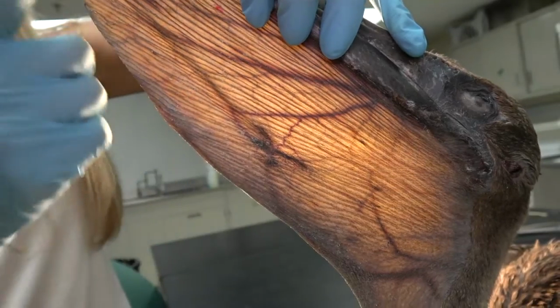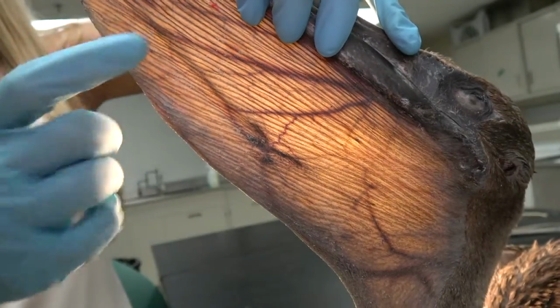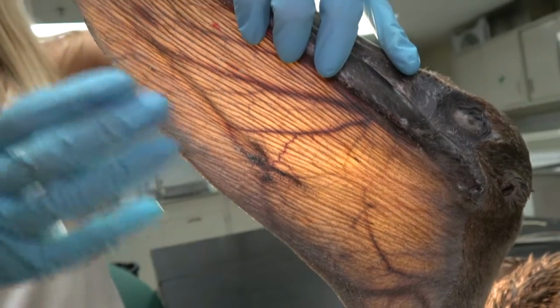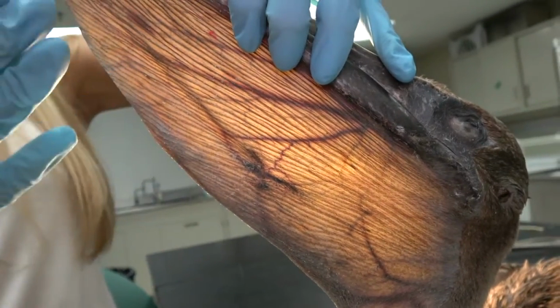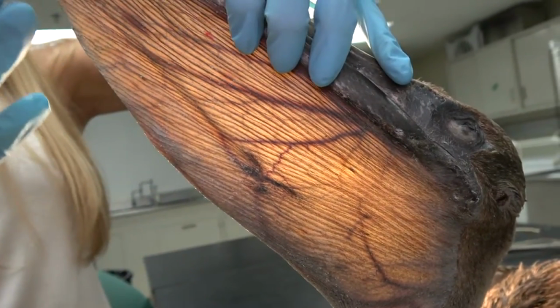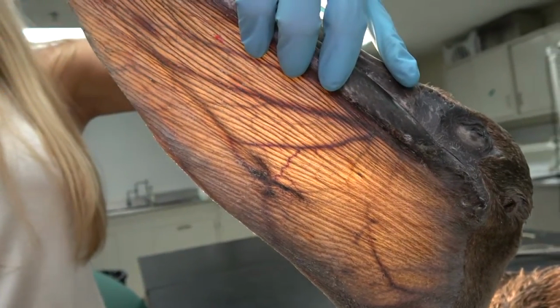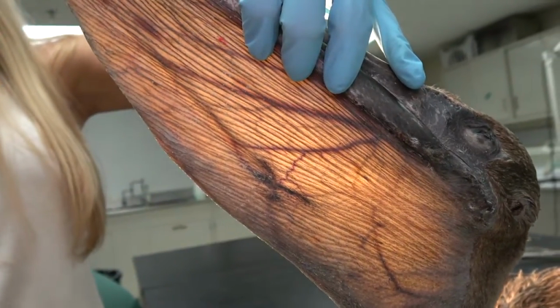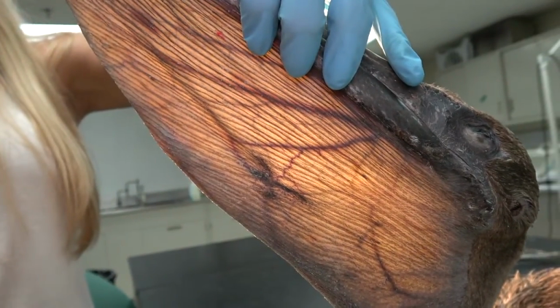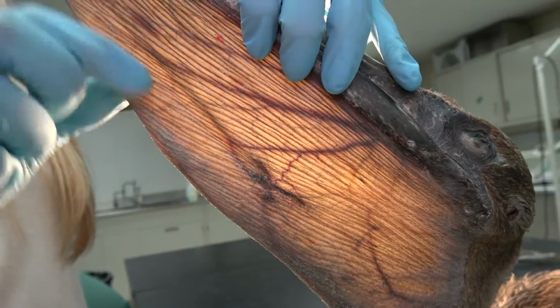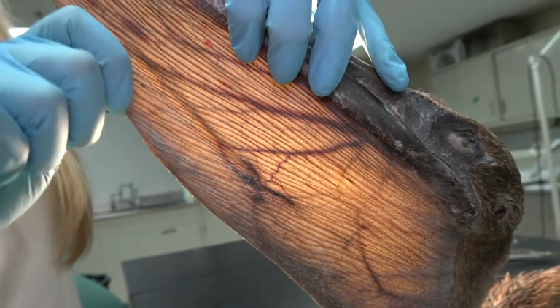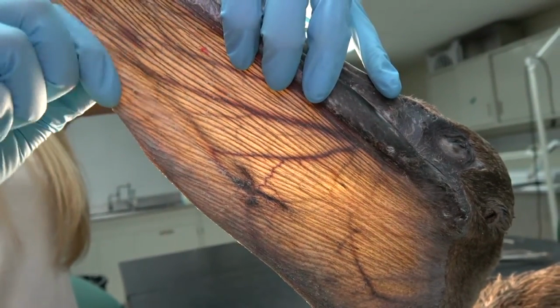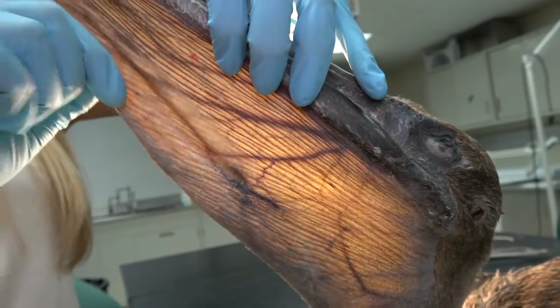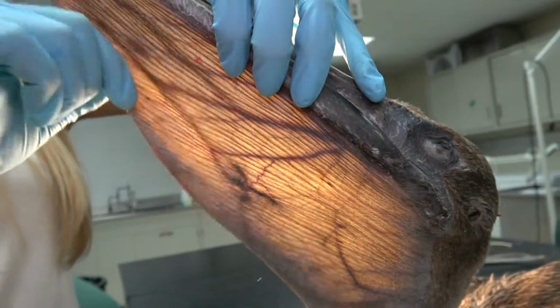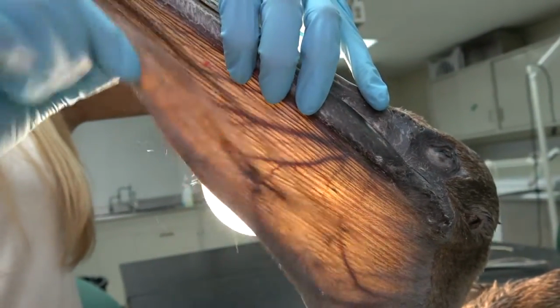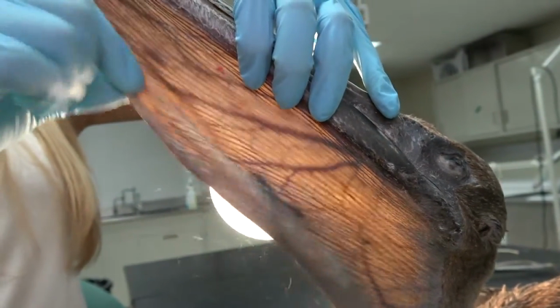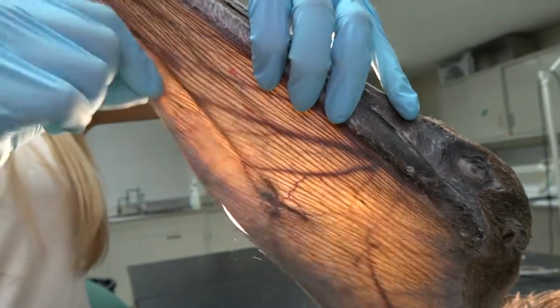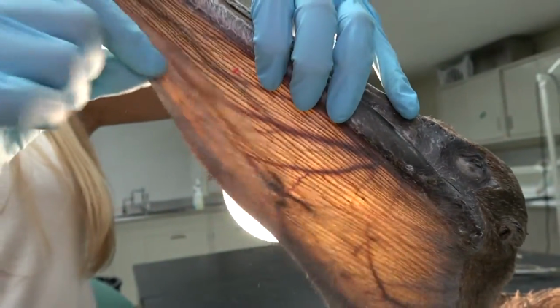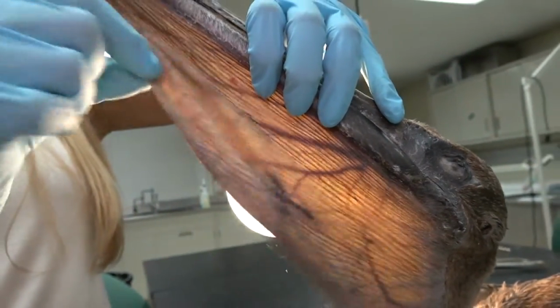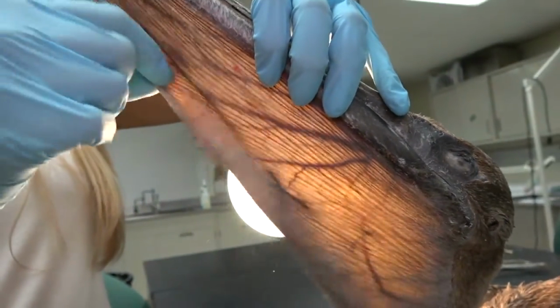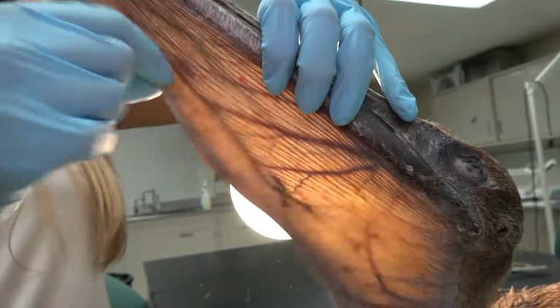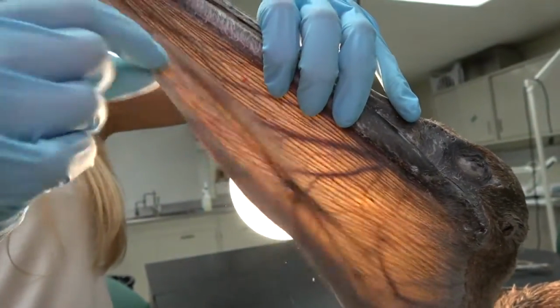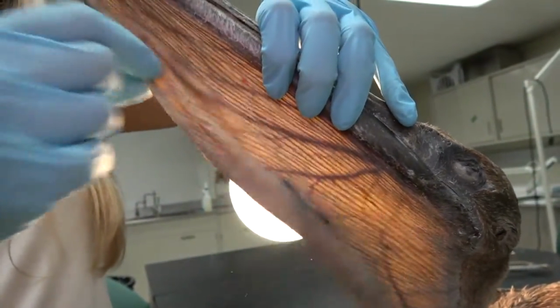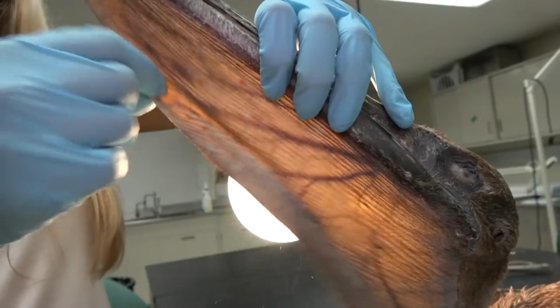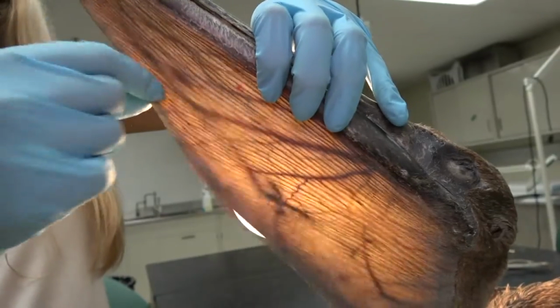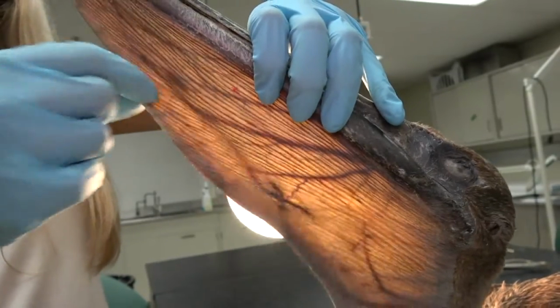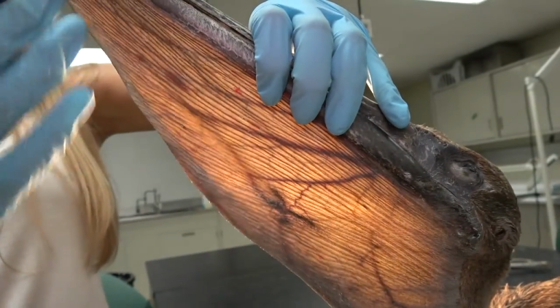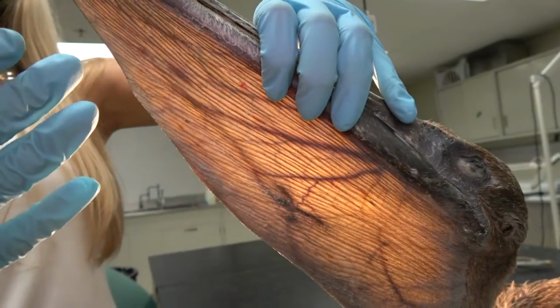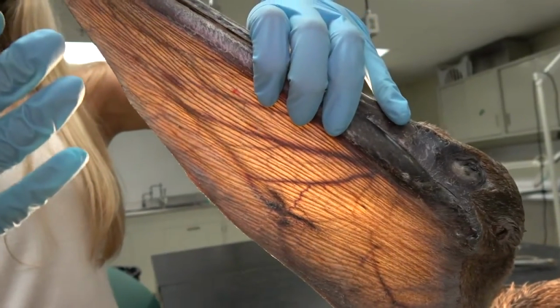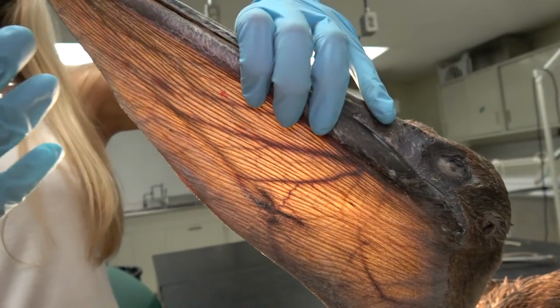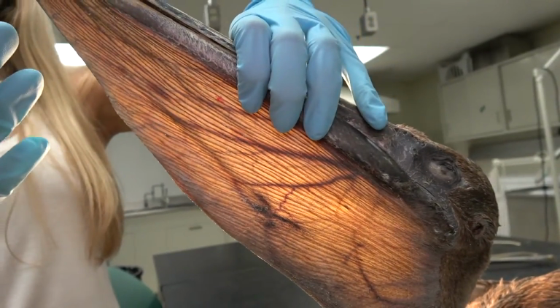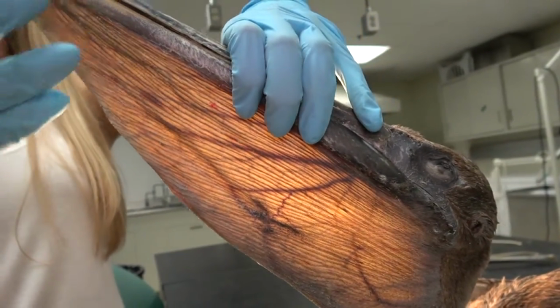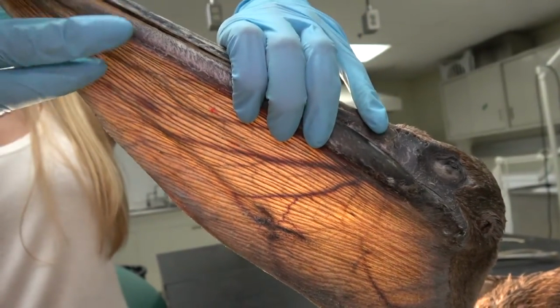They also do something called gular fluttering, where they shake their pouch back and forth, which also helps to keep them cool.